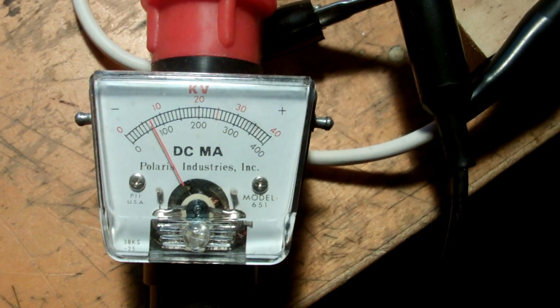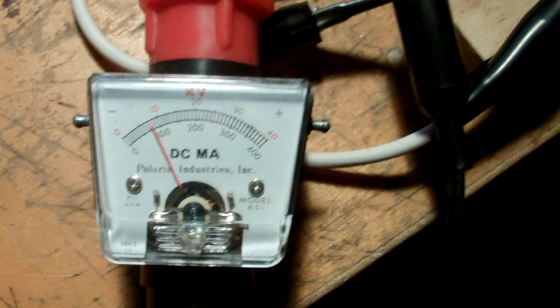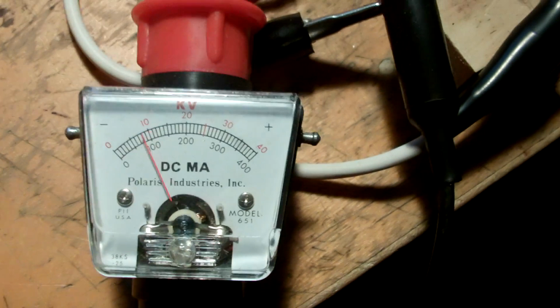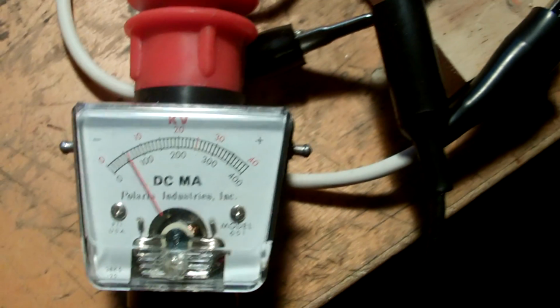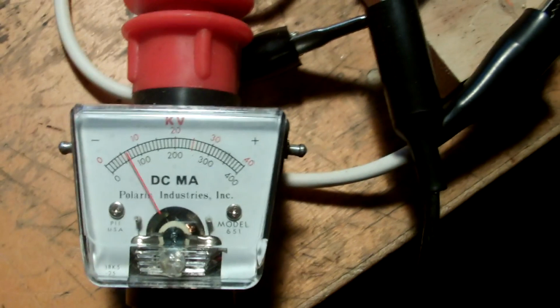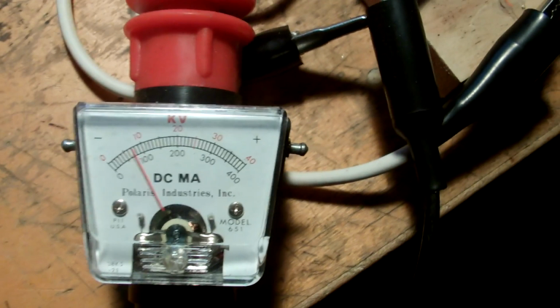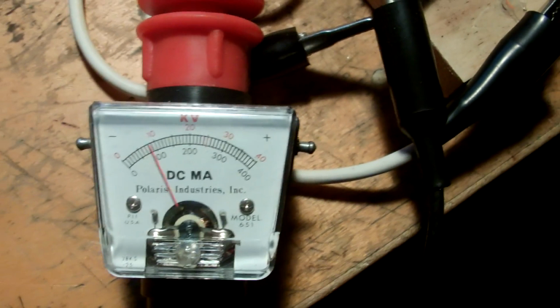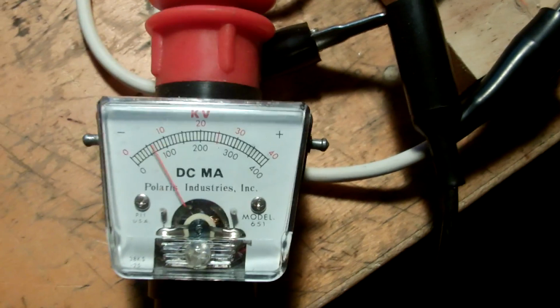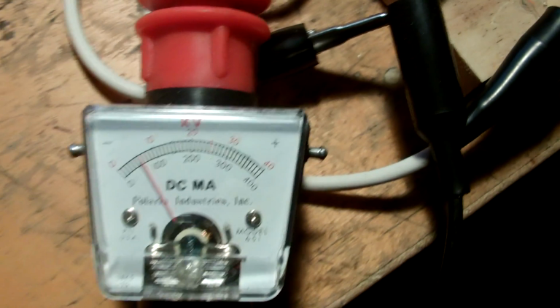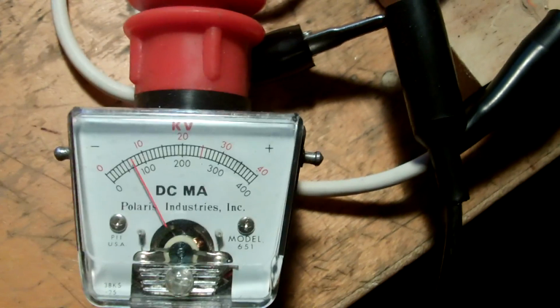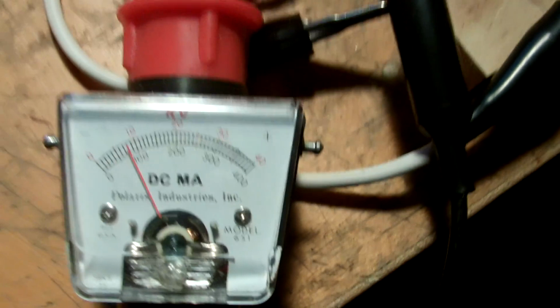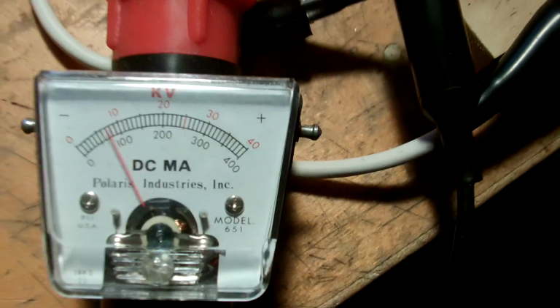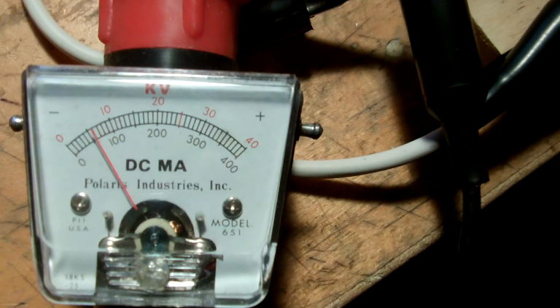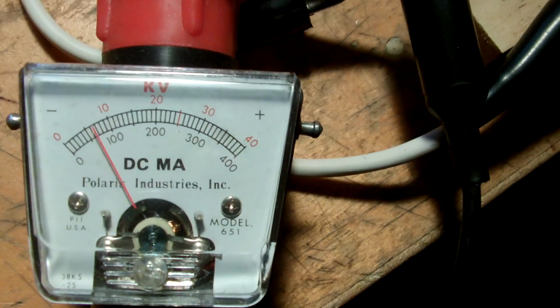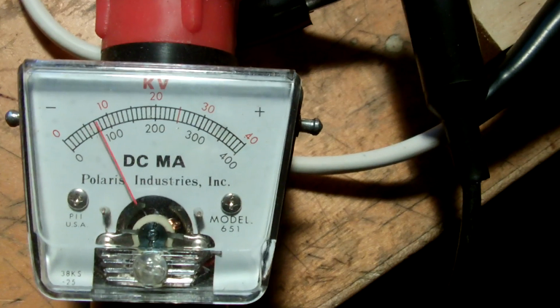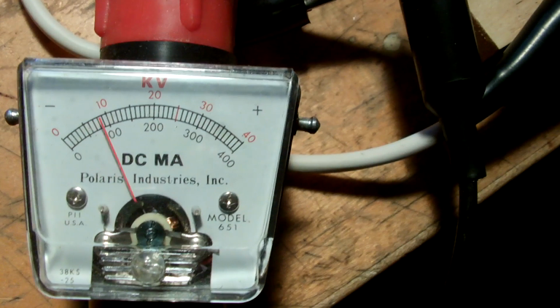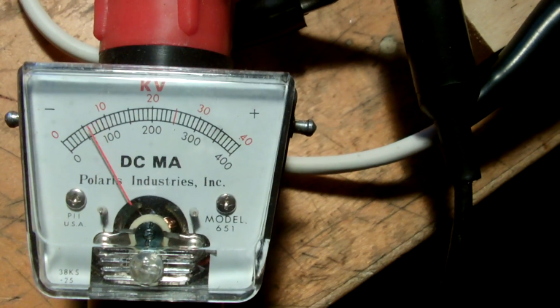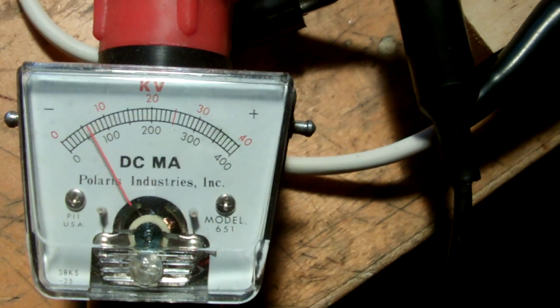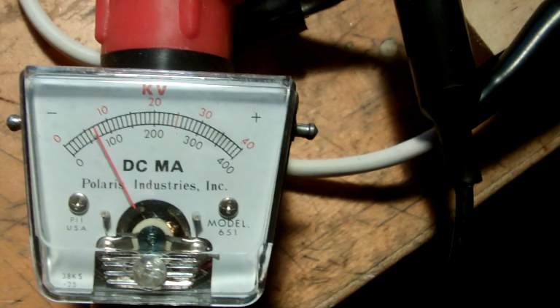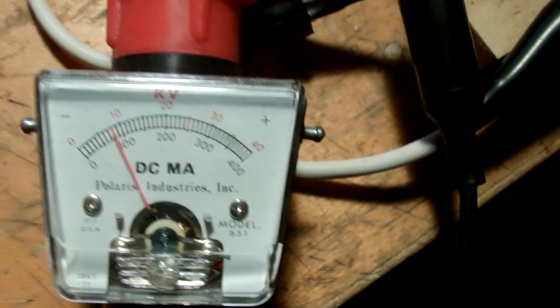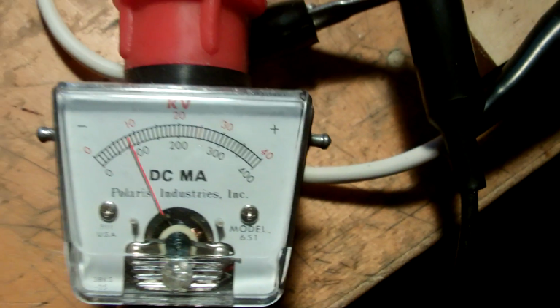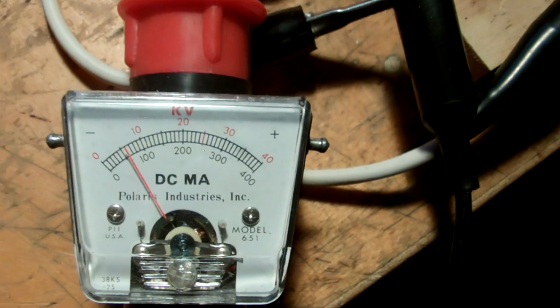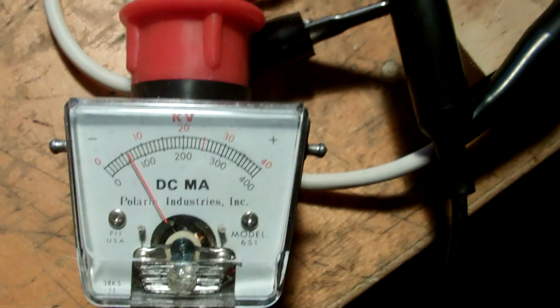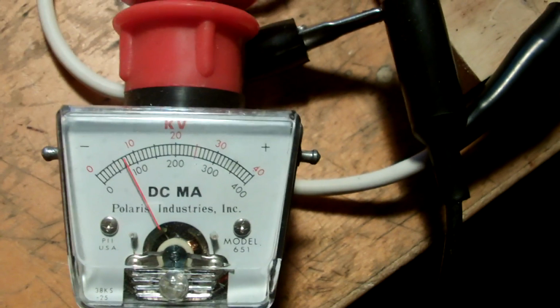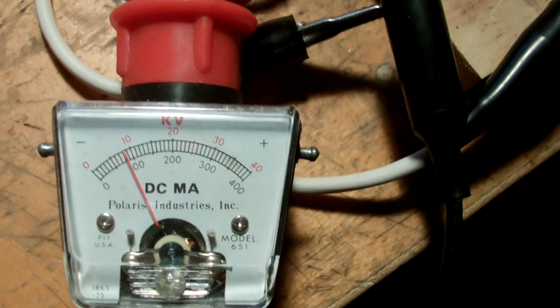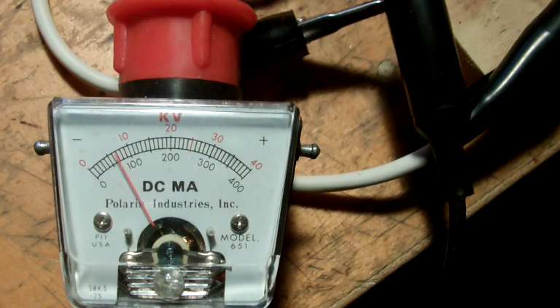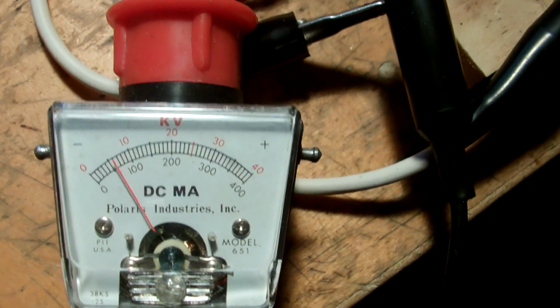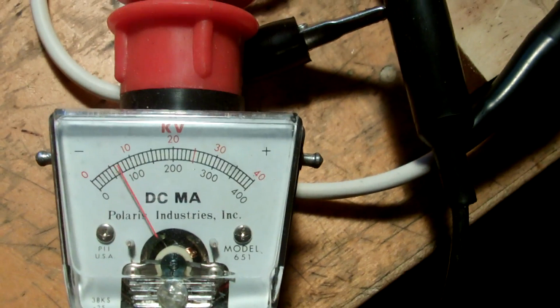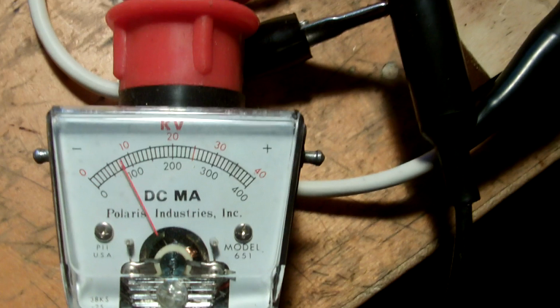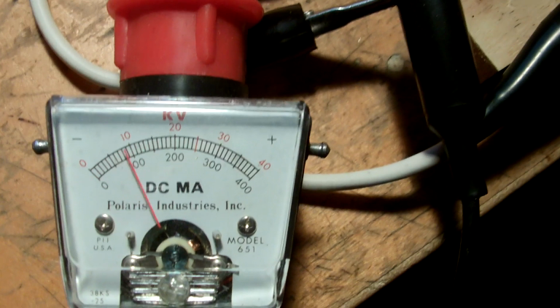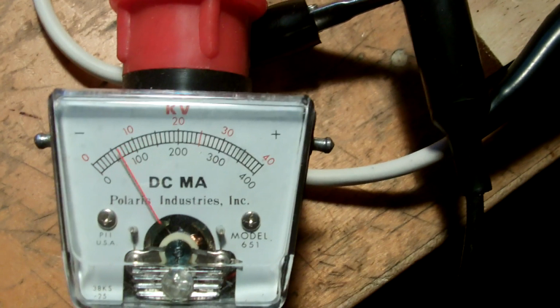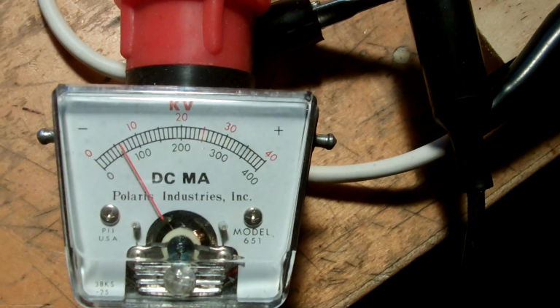Looks like it makes it up to about 9 kV, then the caps discharge.